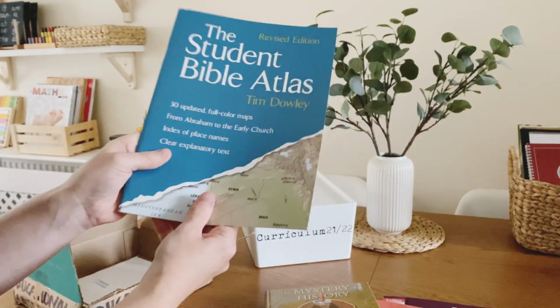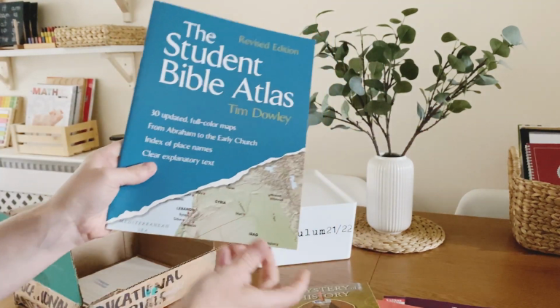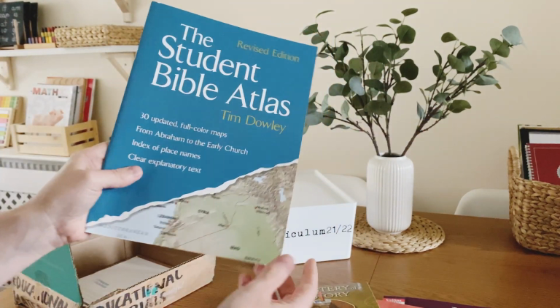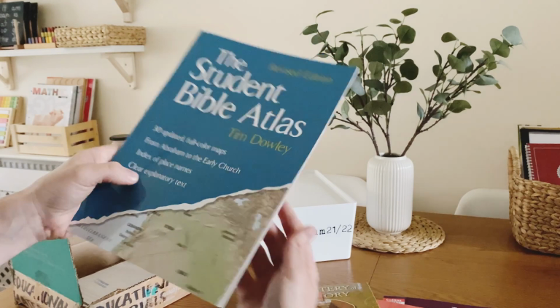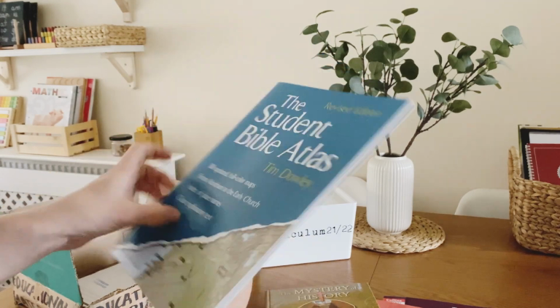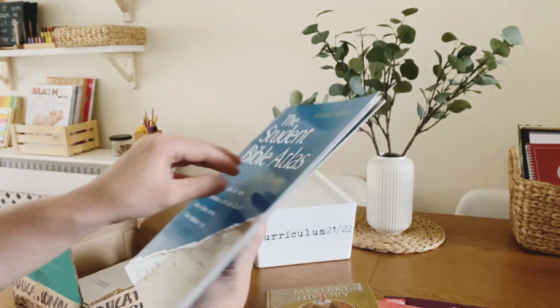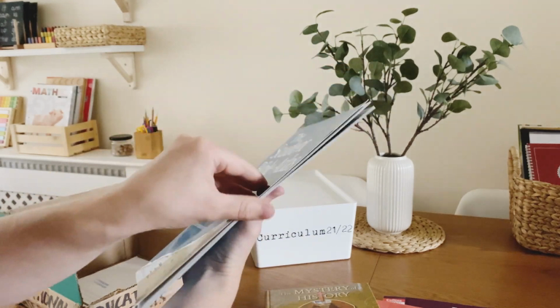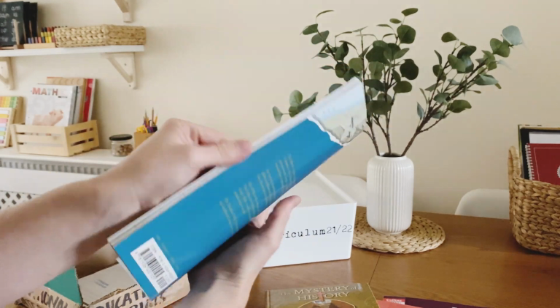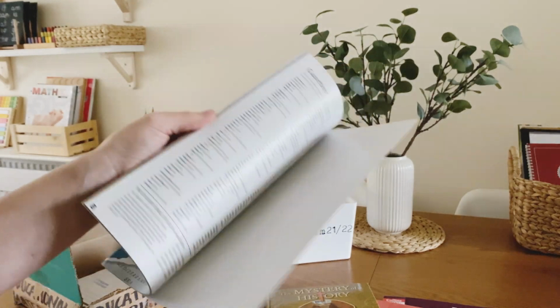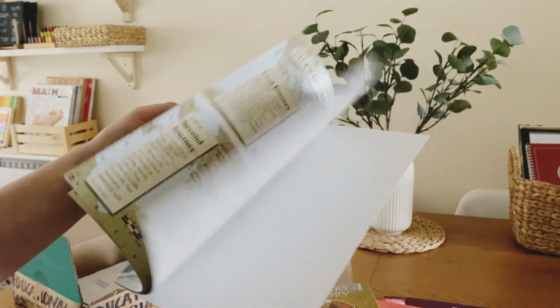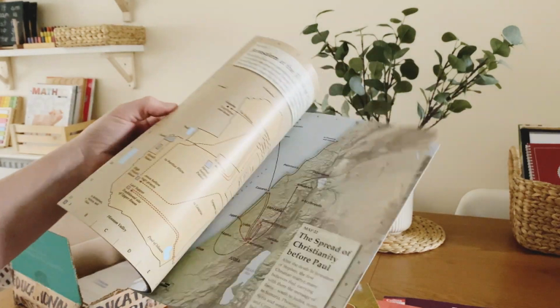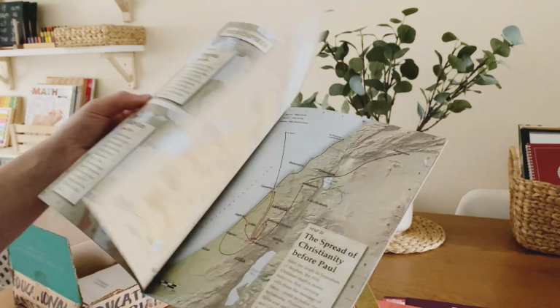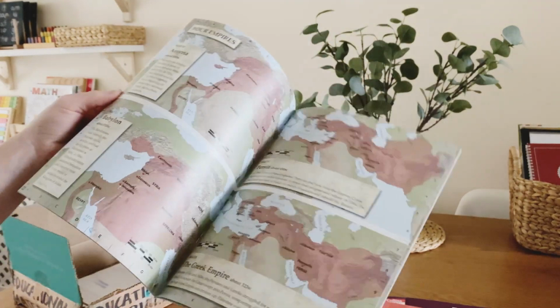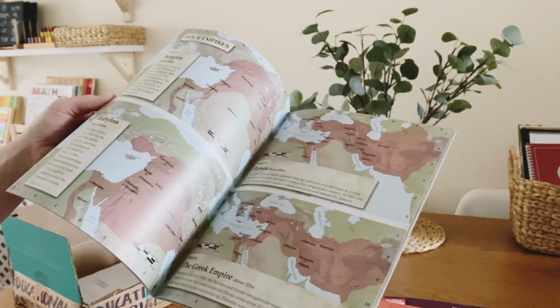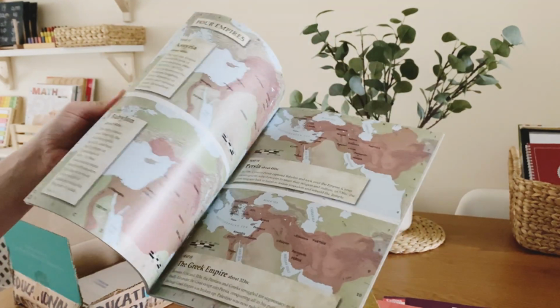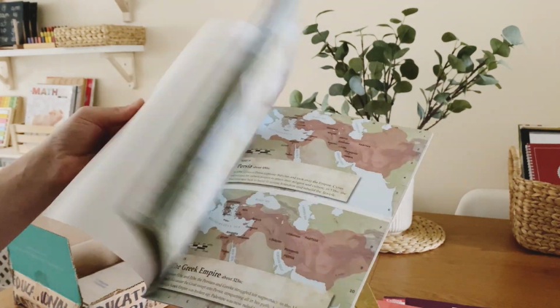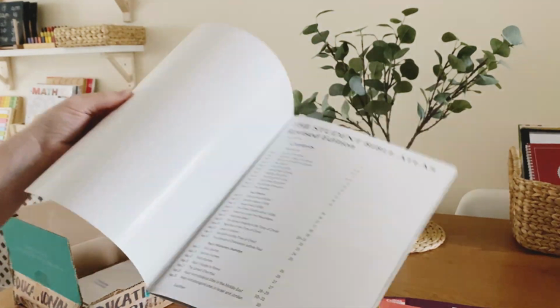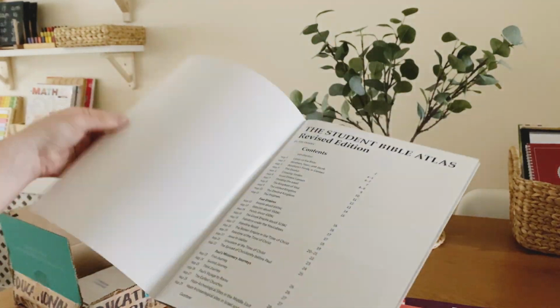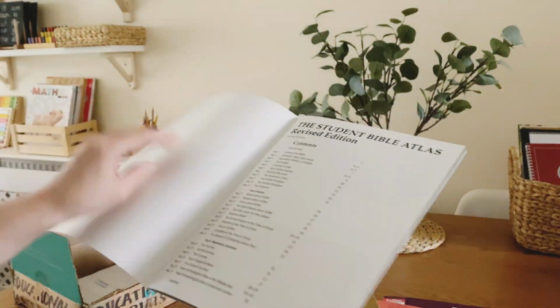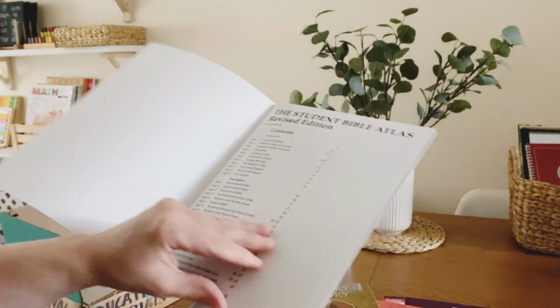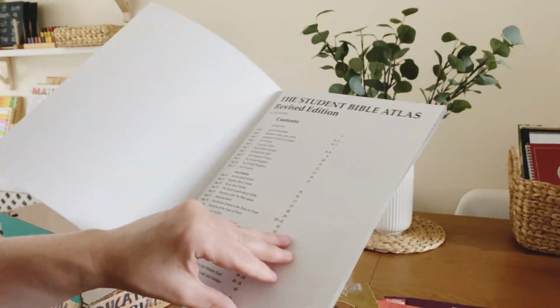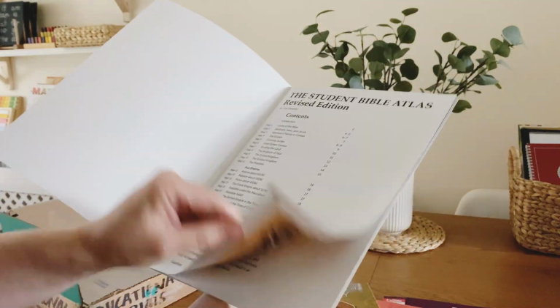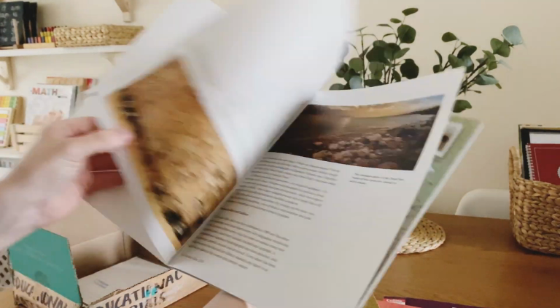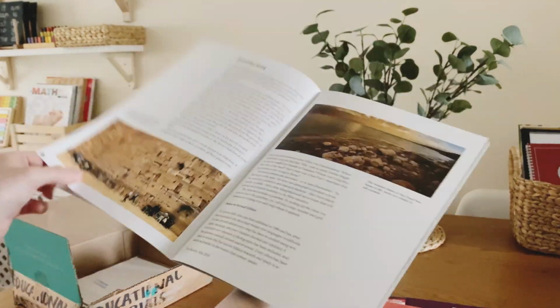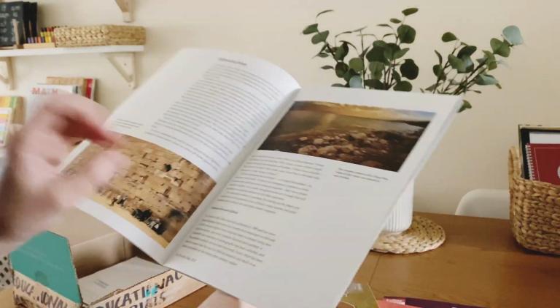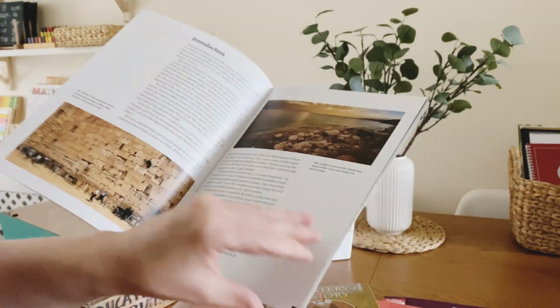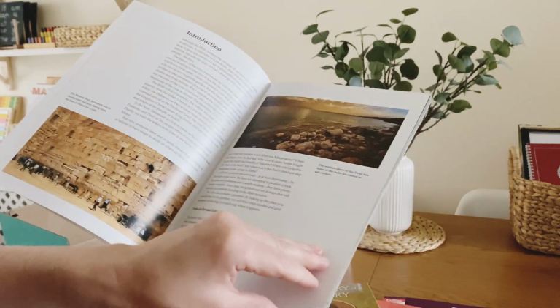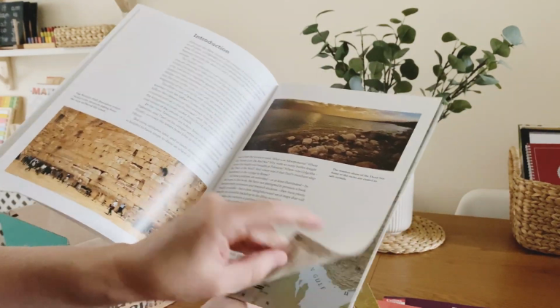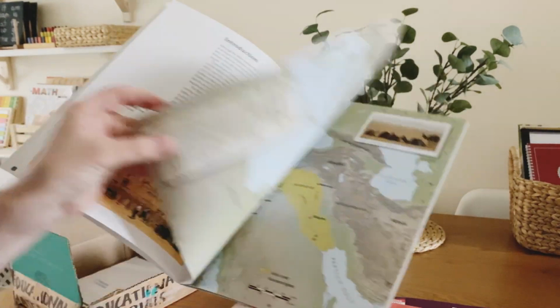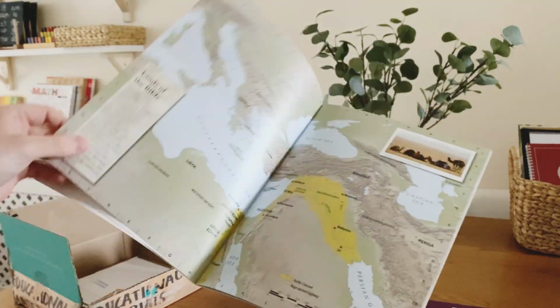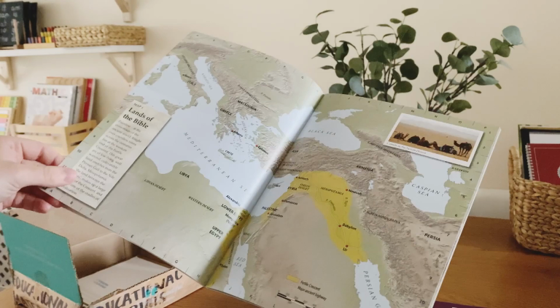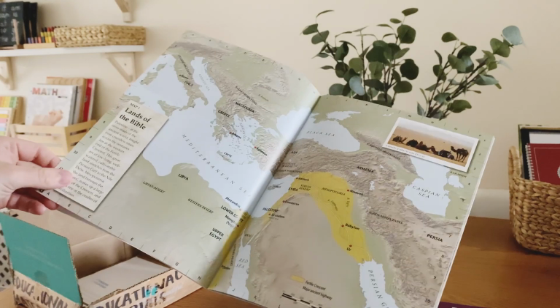To pair with that I've got the Student Bible Atlas. I'd never seen one of these before so I was quite excited to find that they have a Bible atlas.